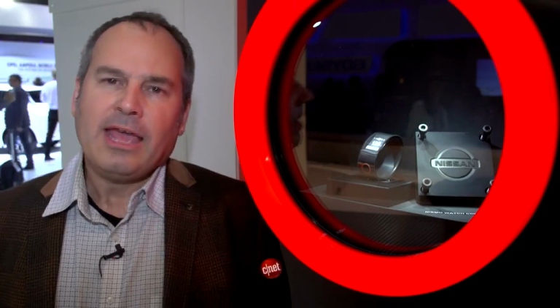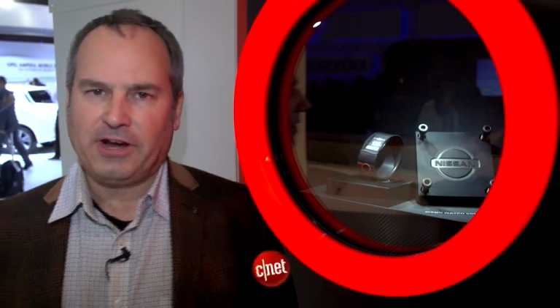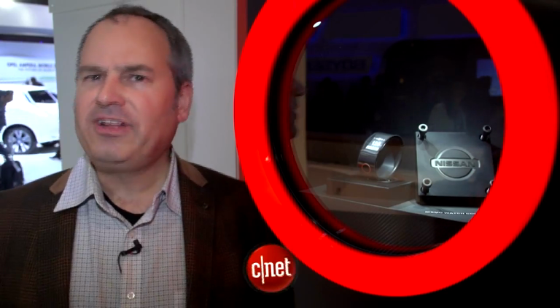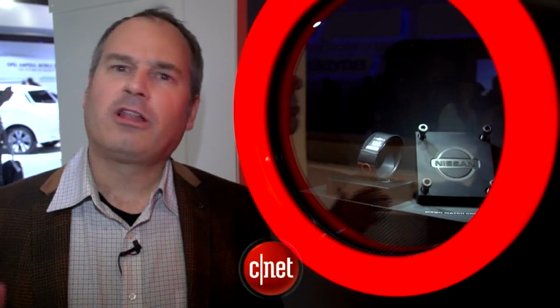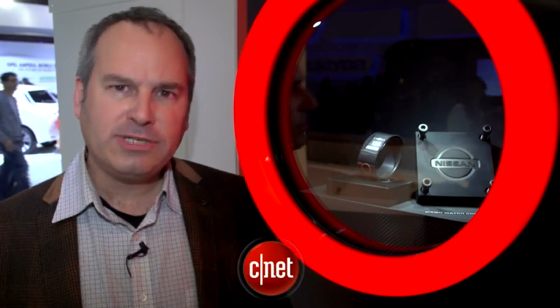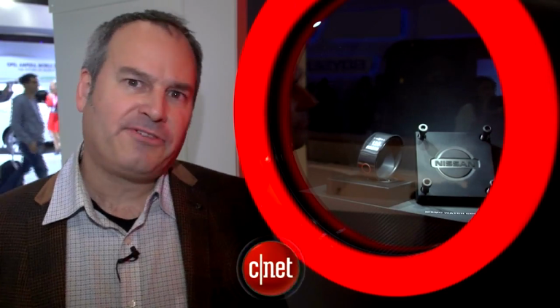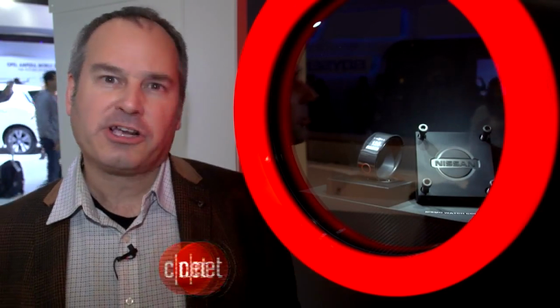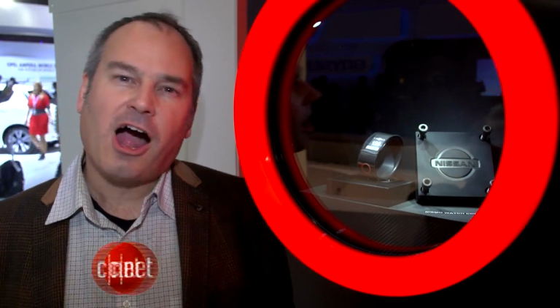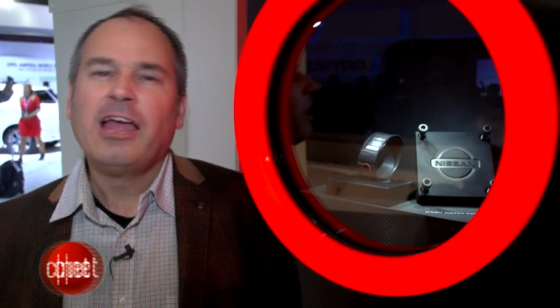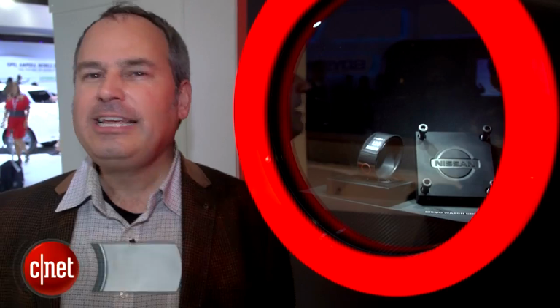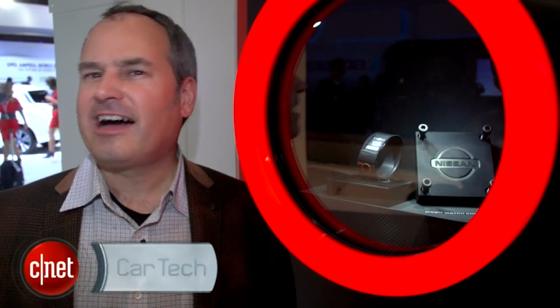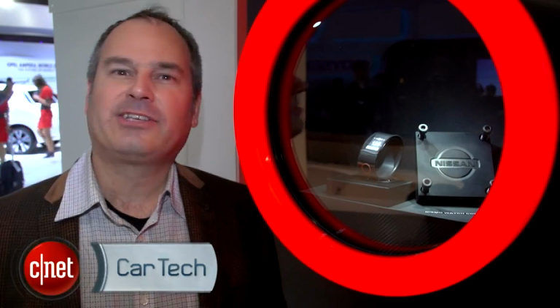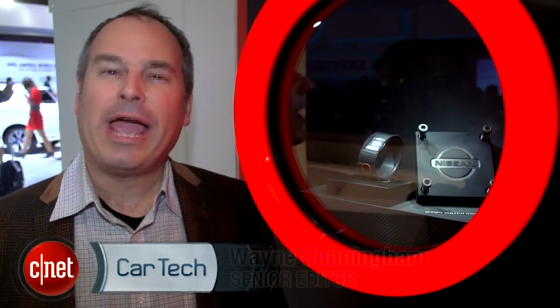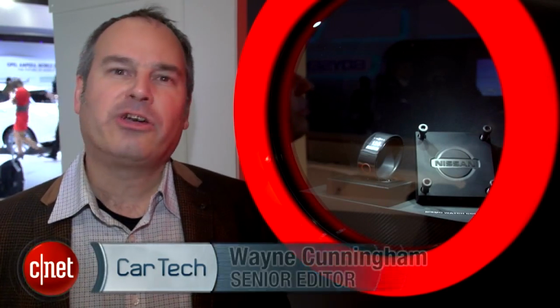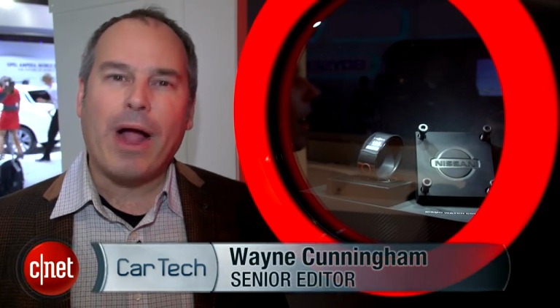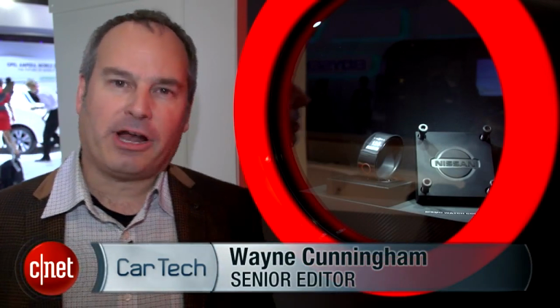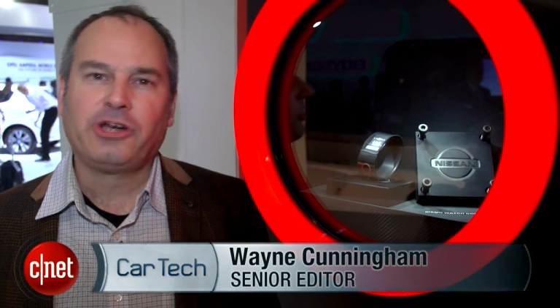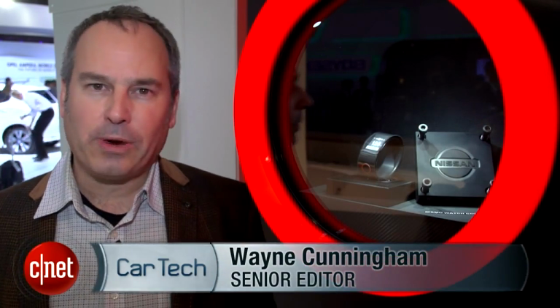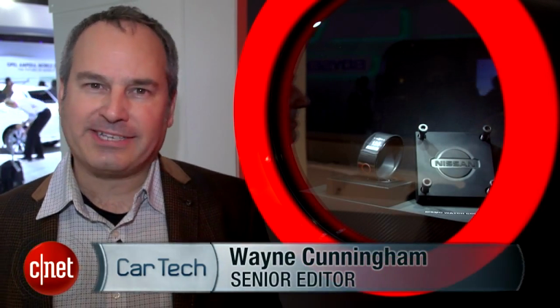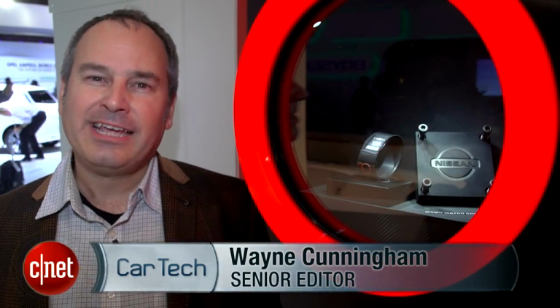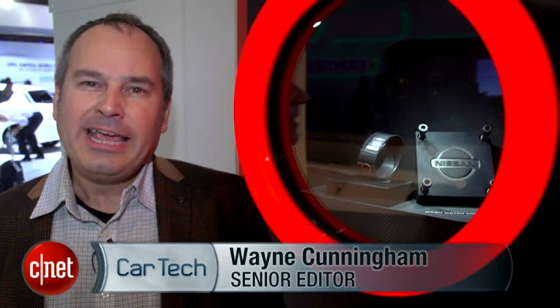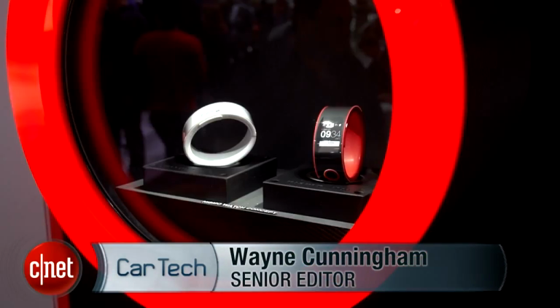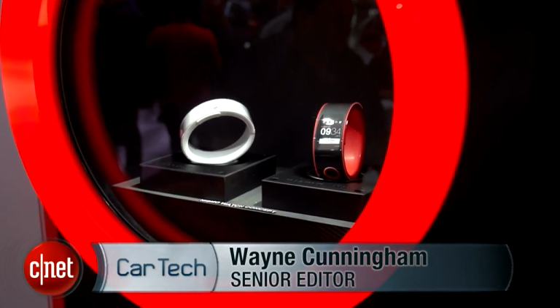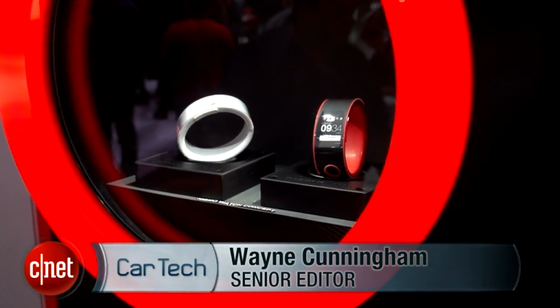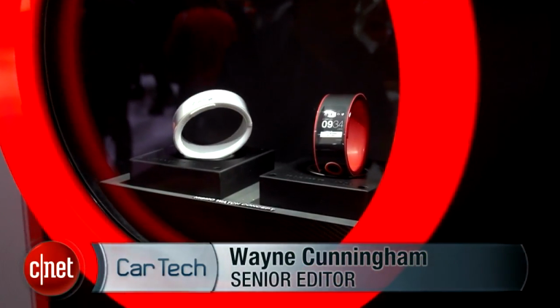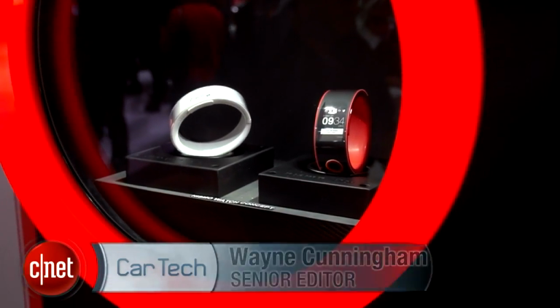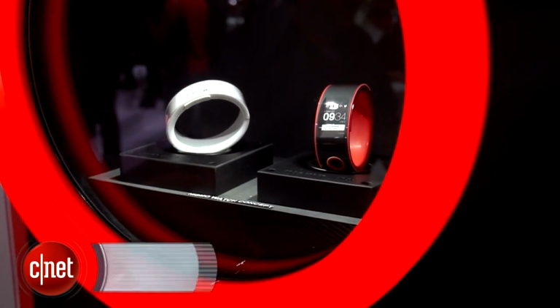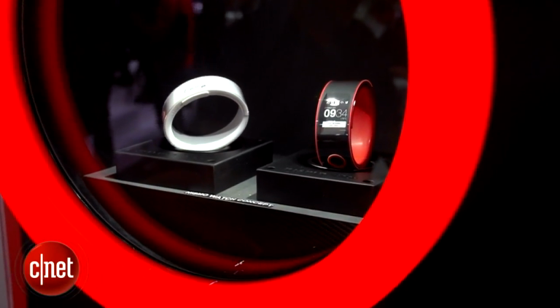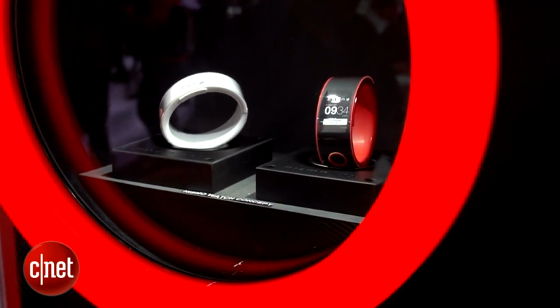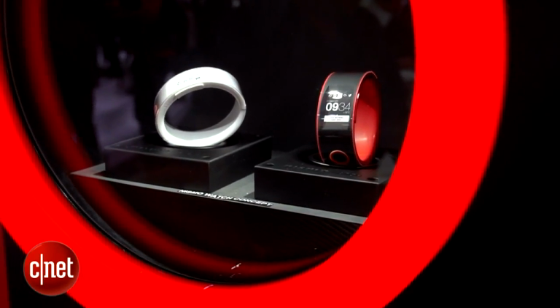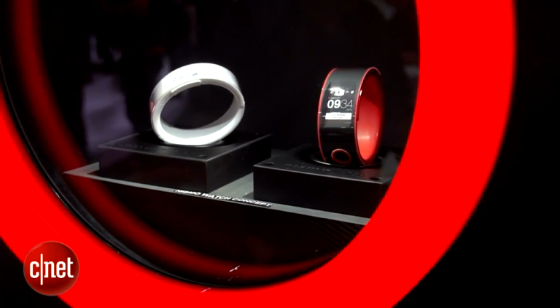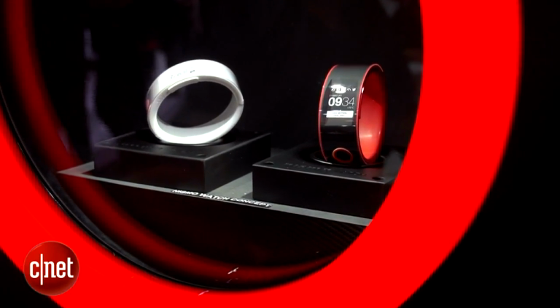If you don't feel close enough to your car, Nissan has a way you can wear it on your wrist. Here at the Frankfurt Auto Show, they brought the Nismo Watch.